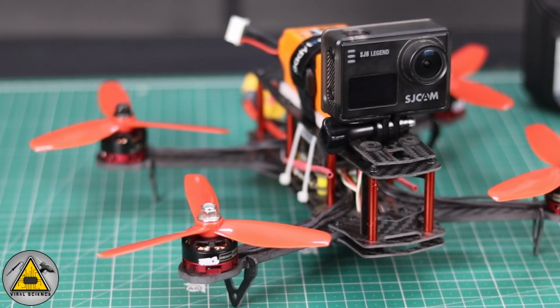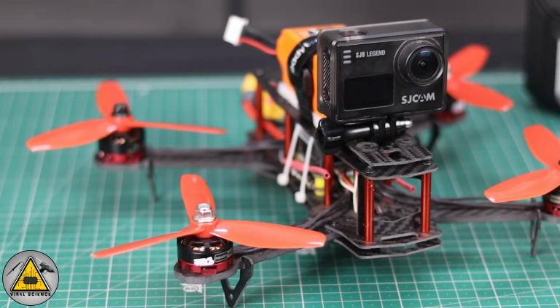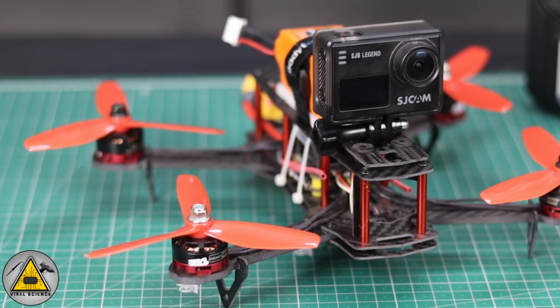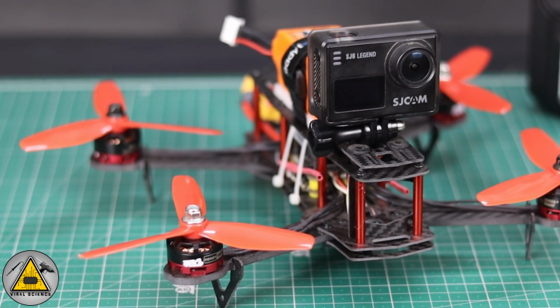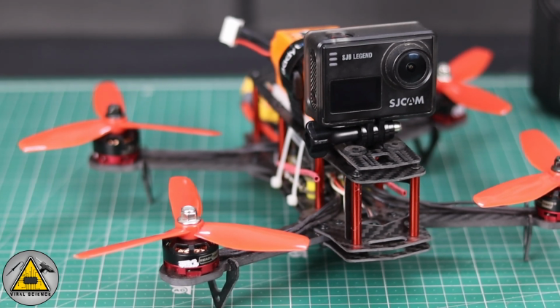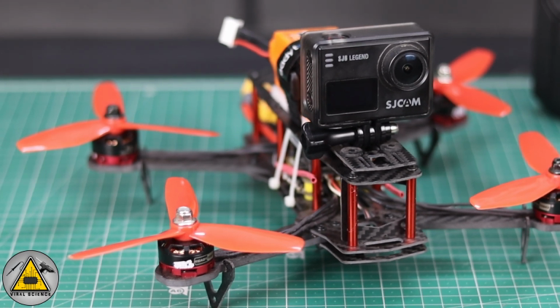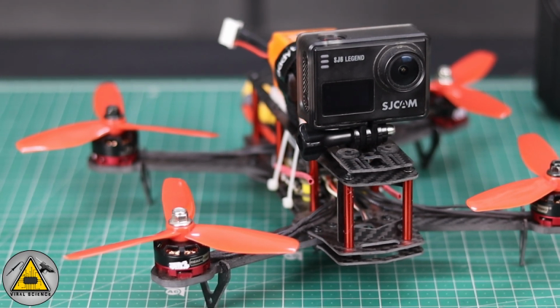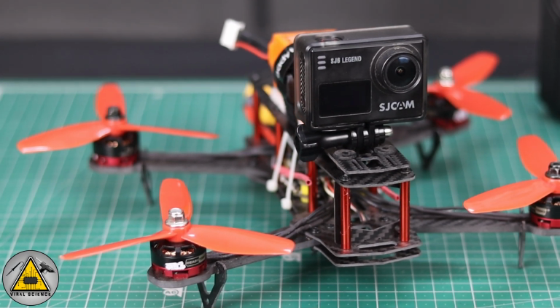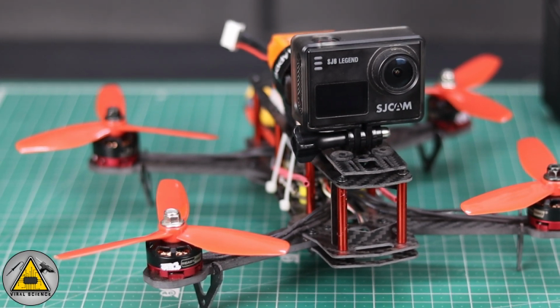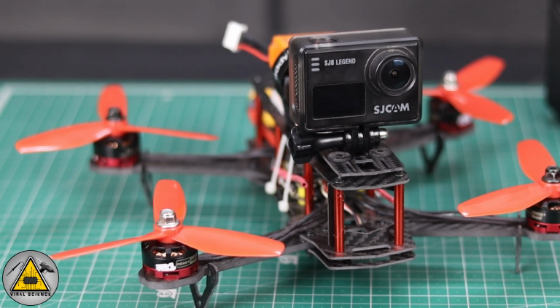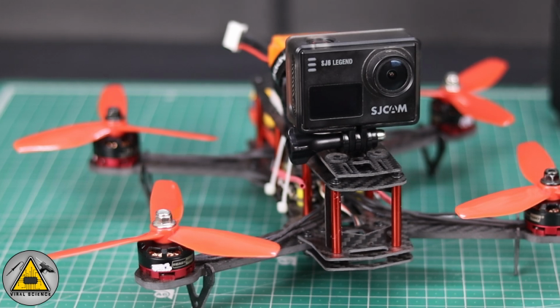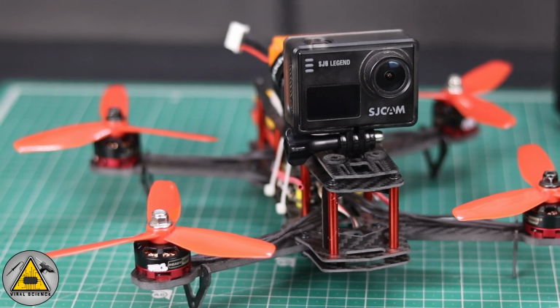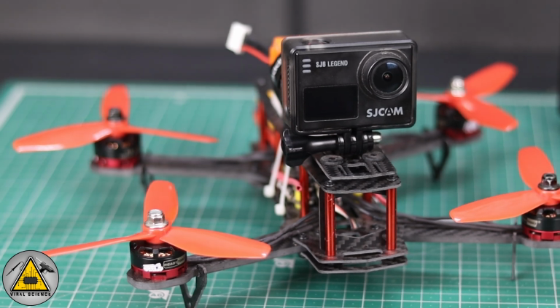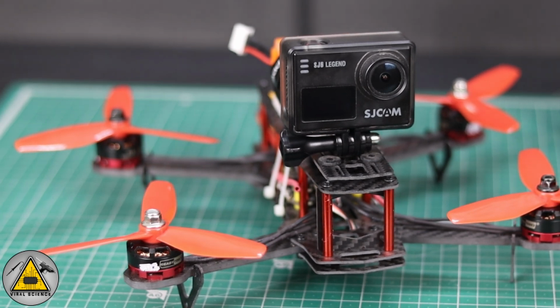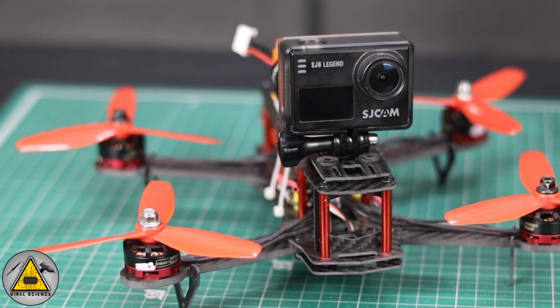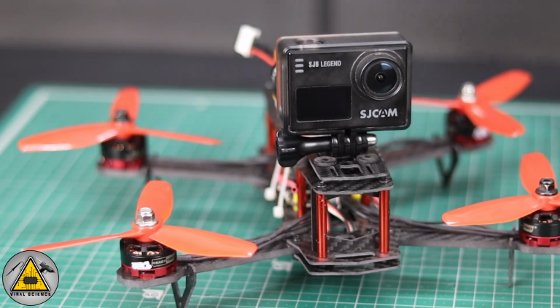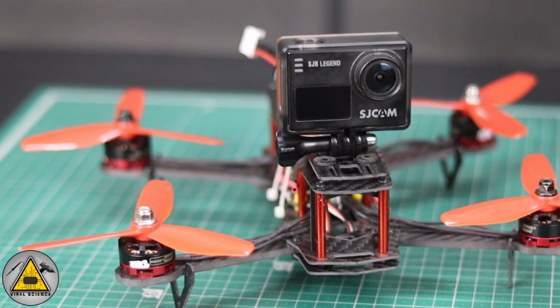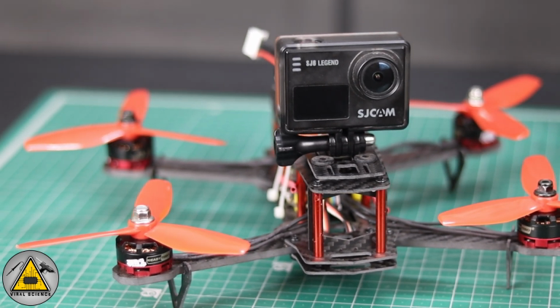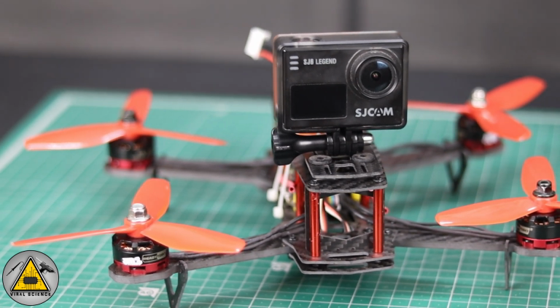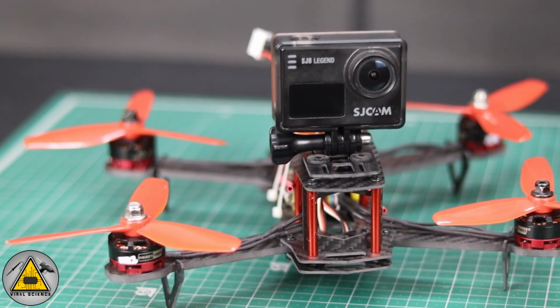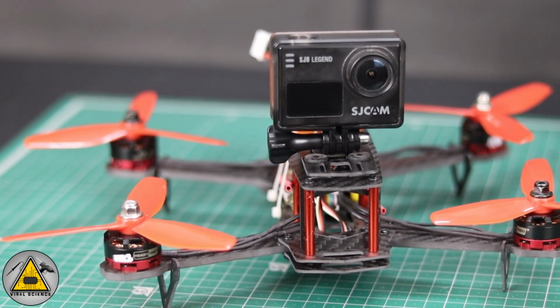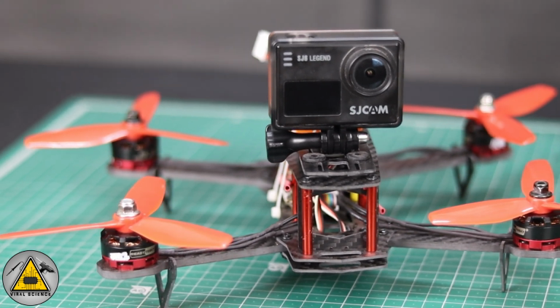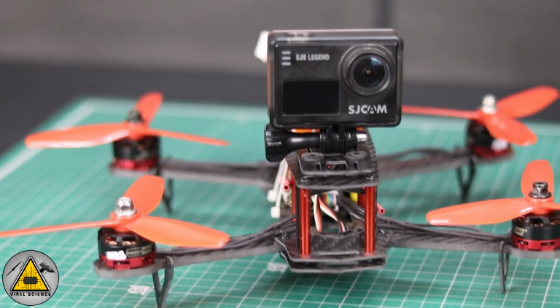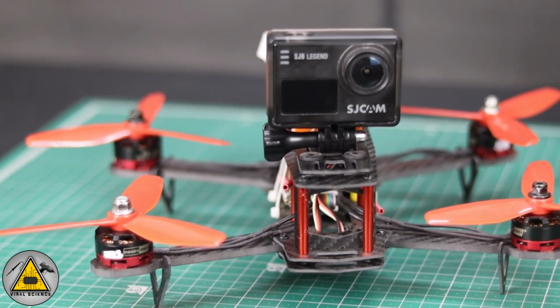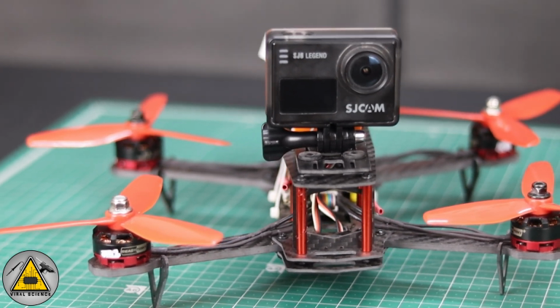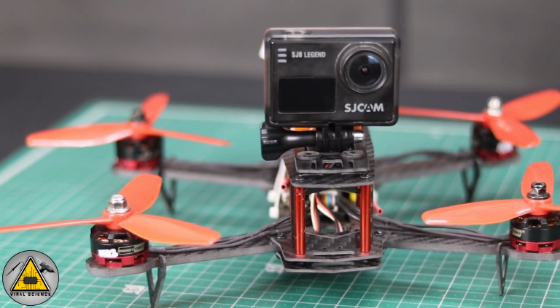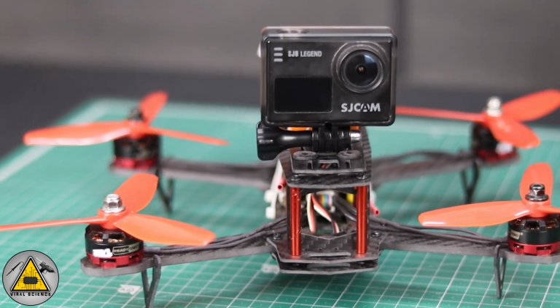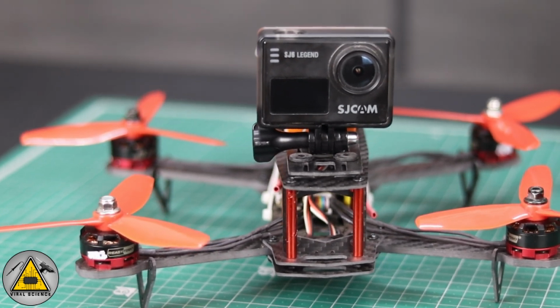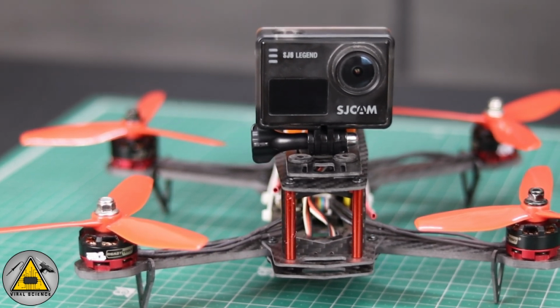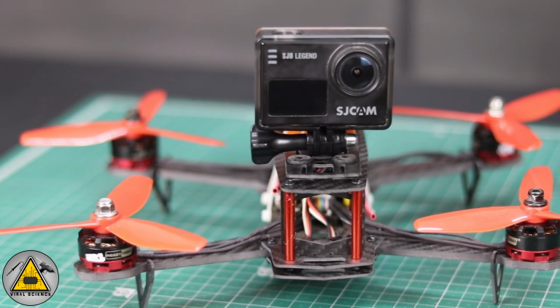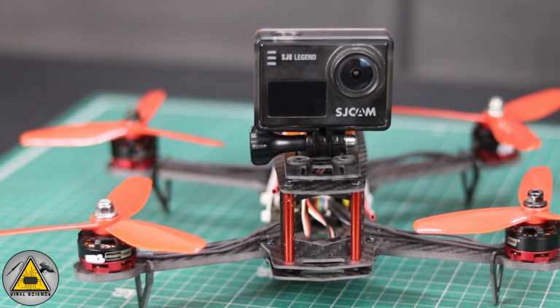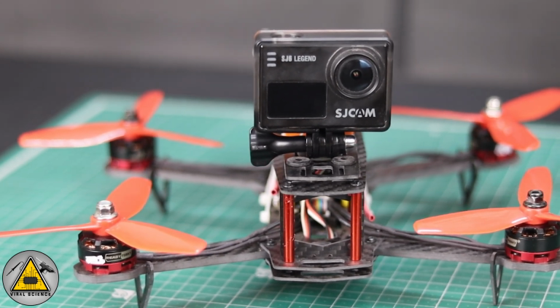The drone is ready to take off on its first flight. Let's test it out.